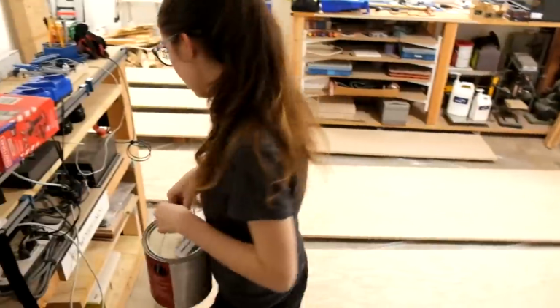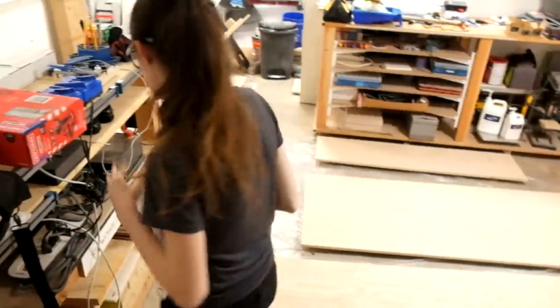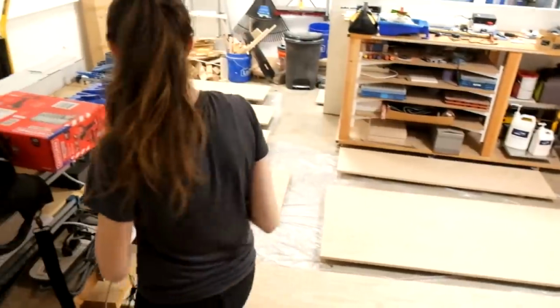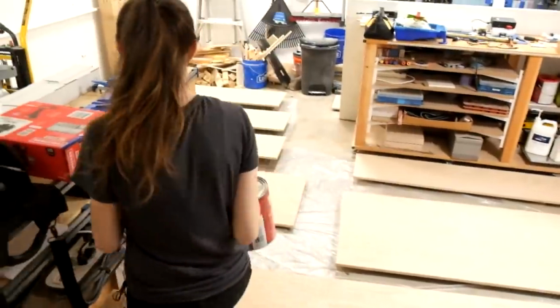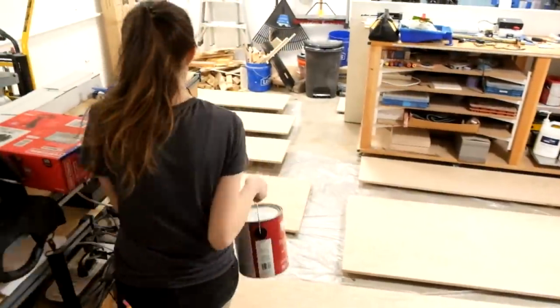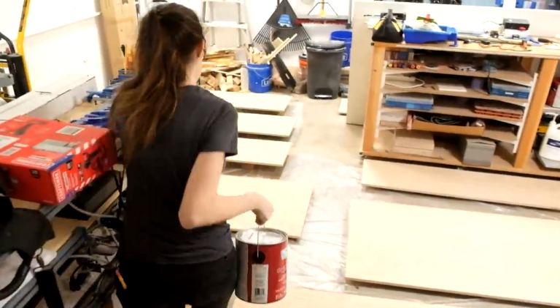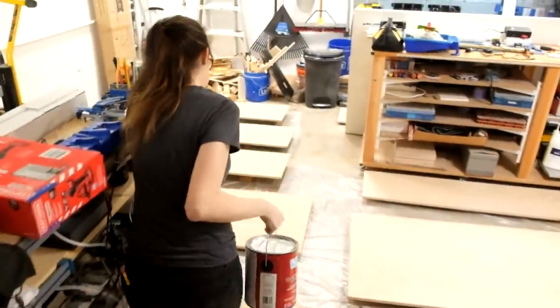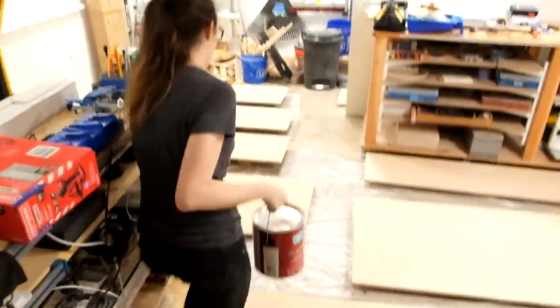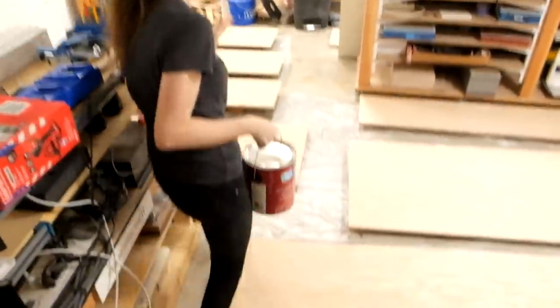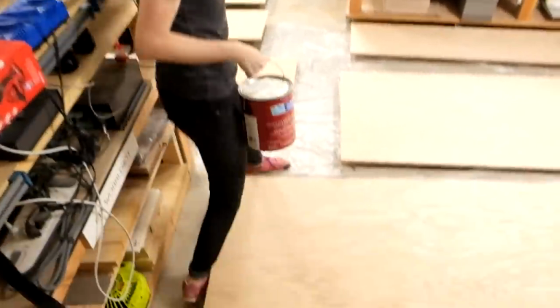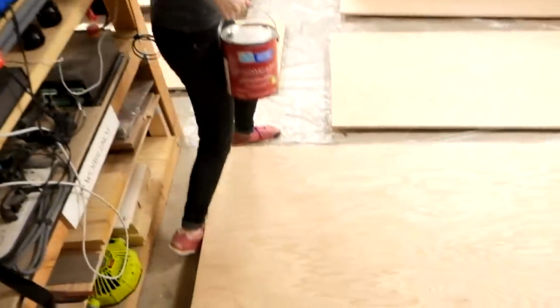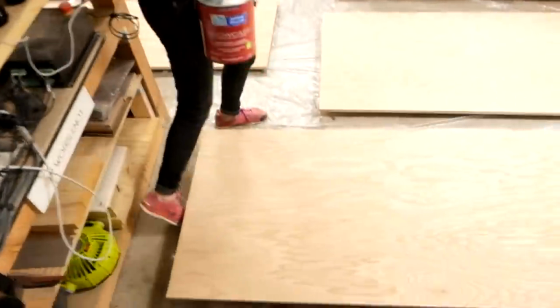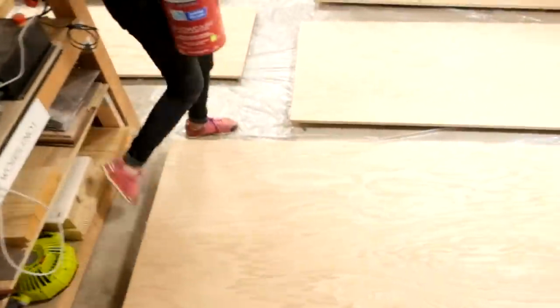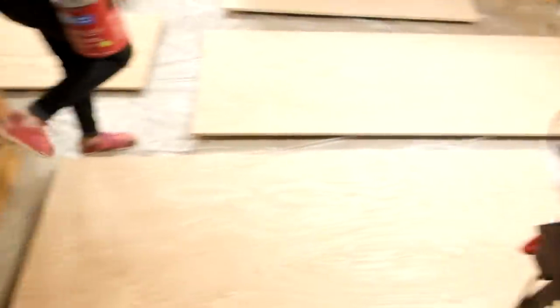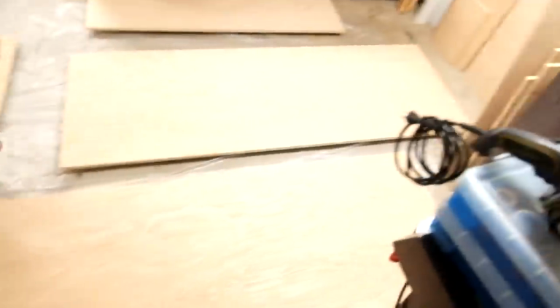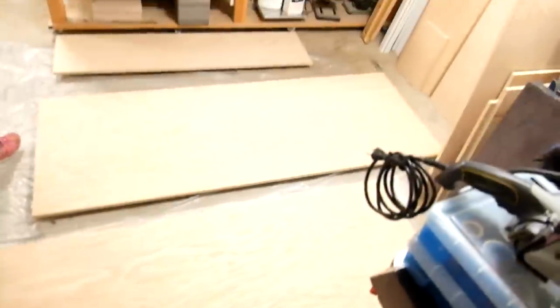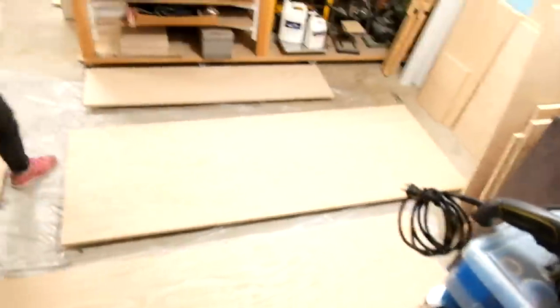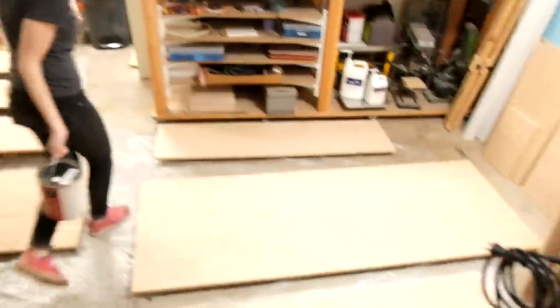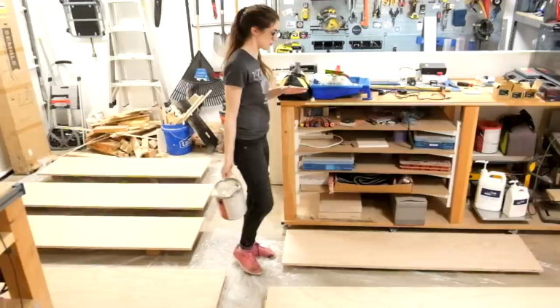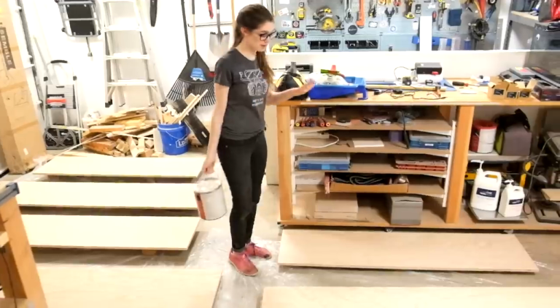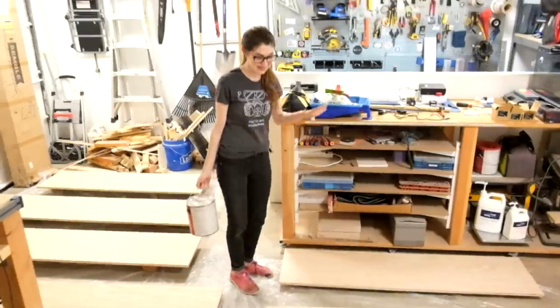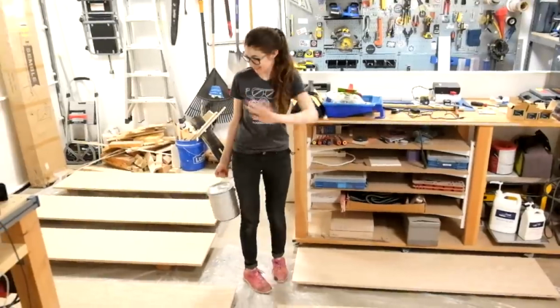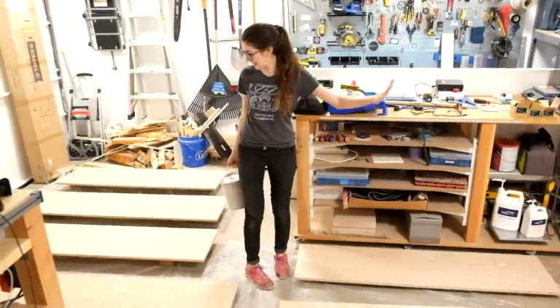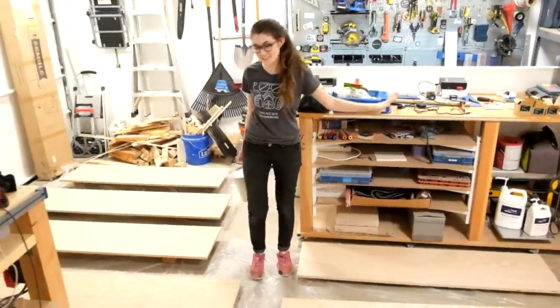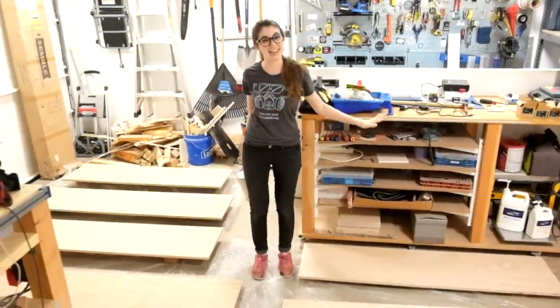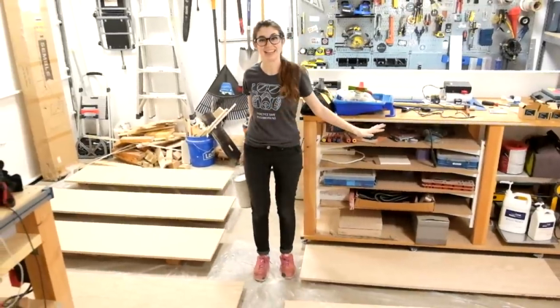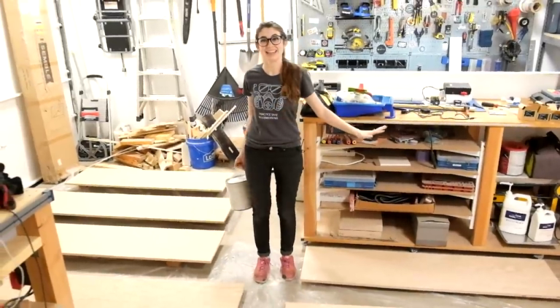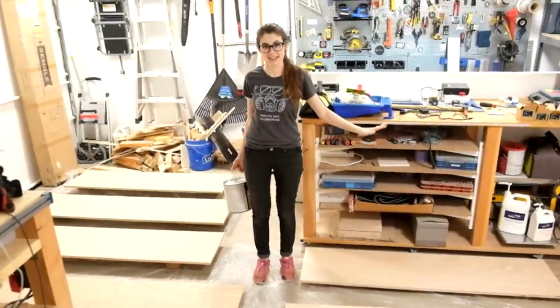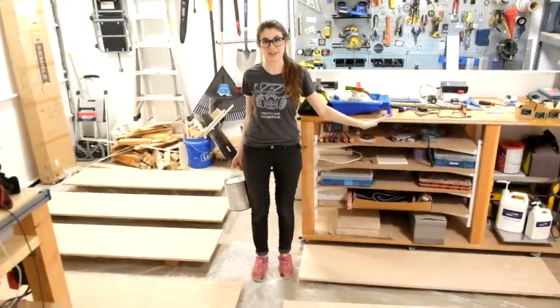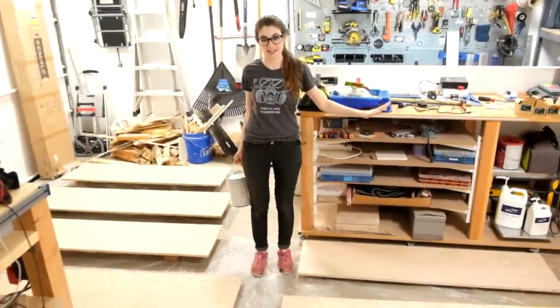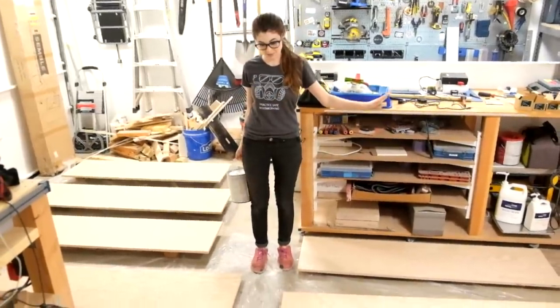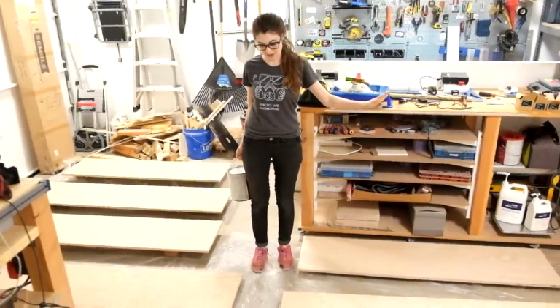We got the paint, but the issue now is that there are so many wood panels and we have so little floor space — literally everything is covered in wood.